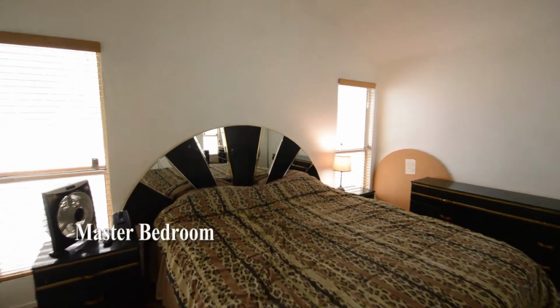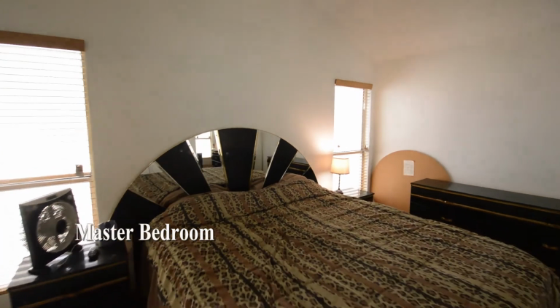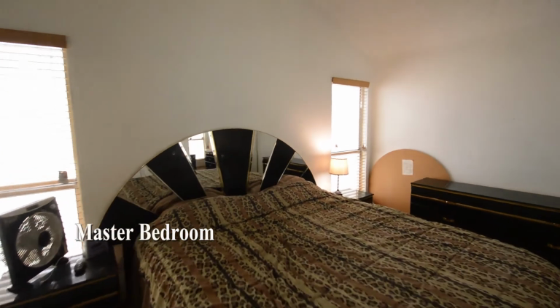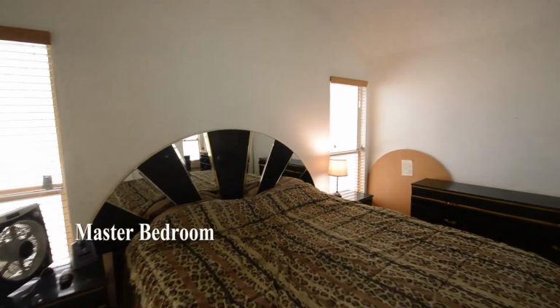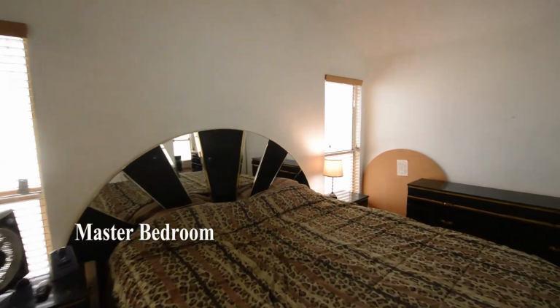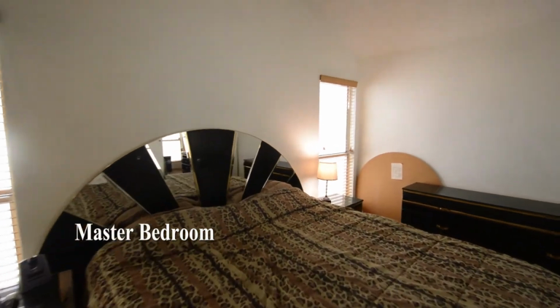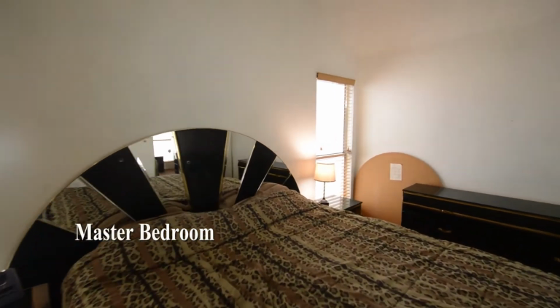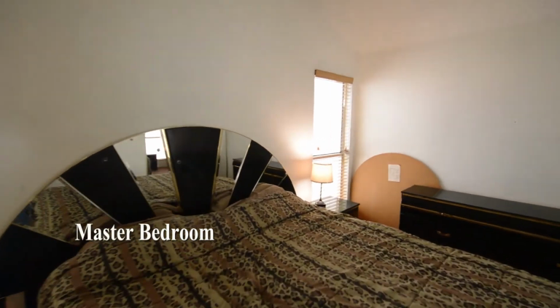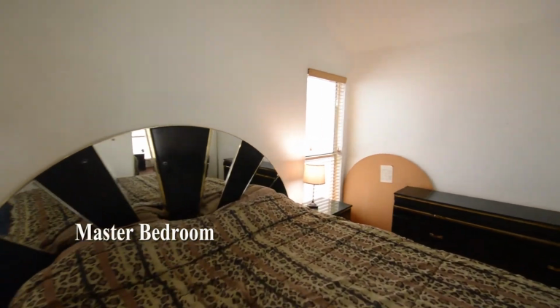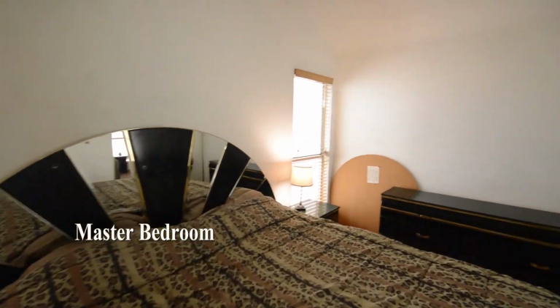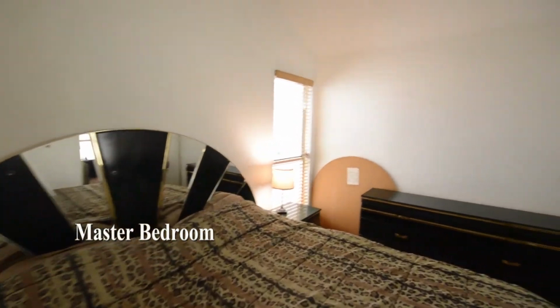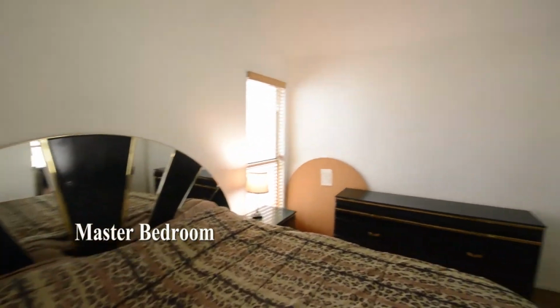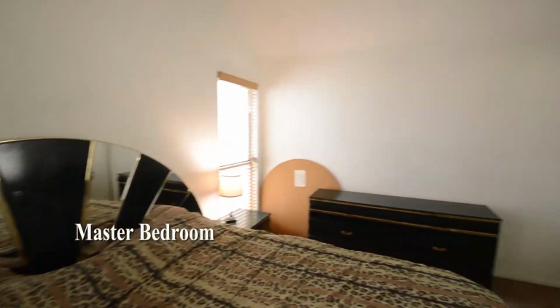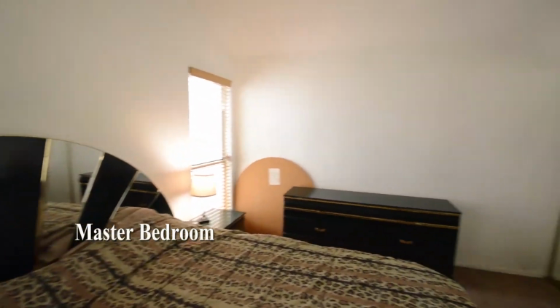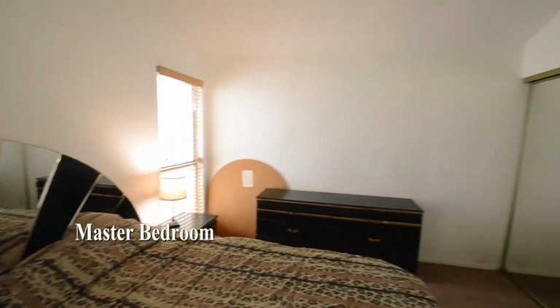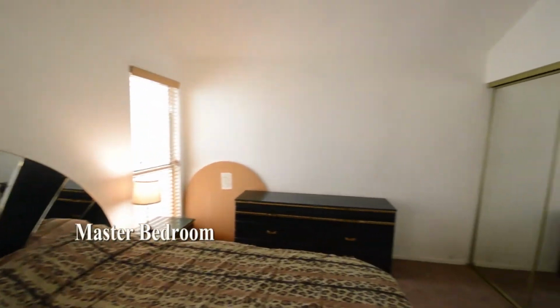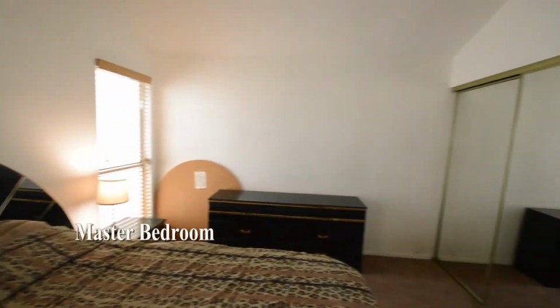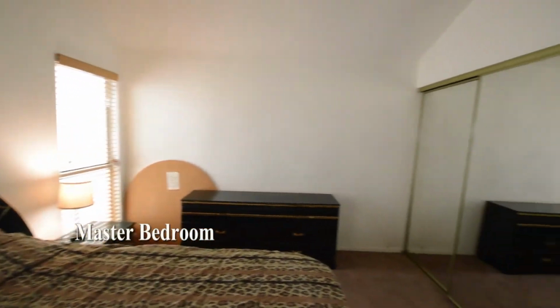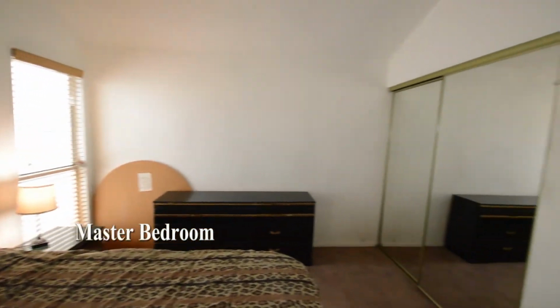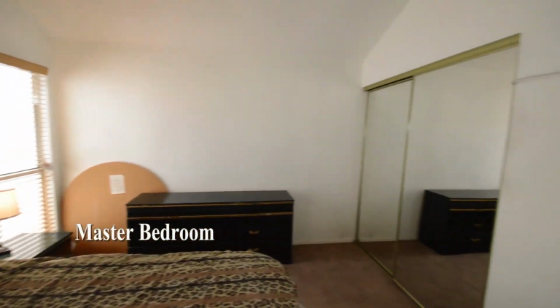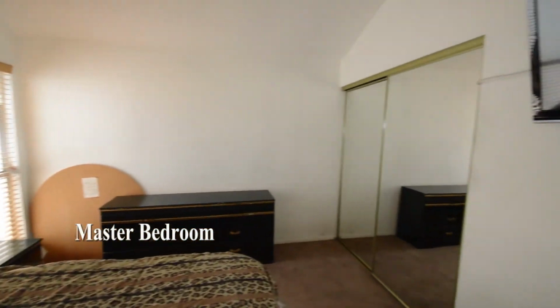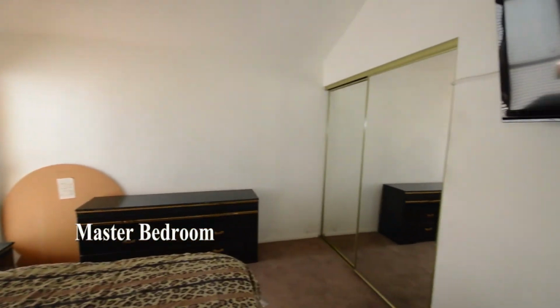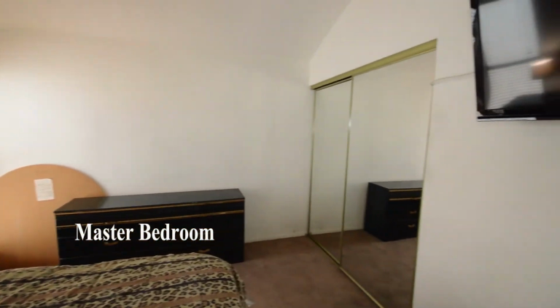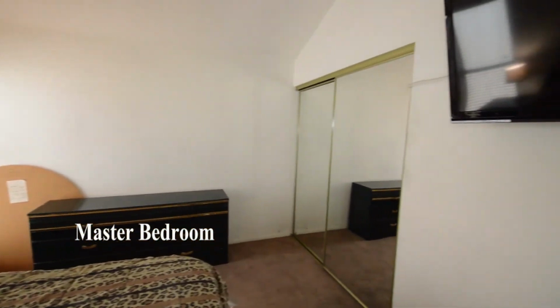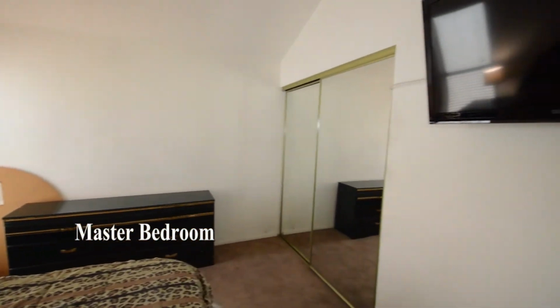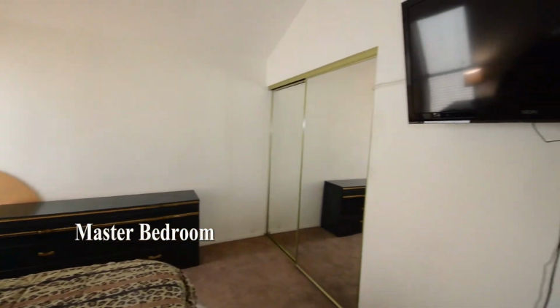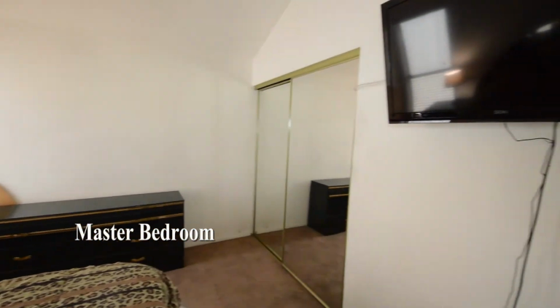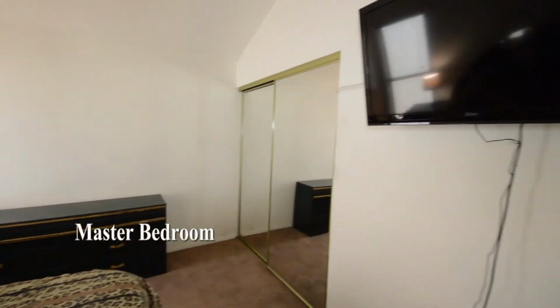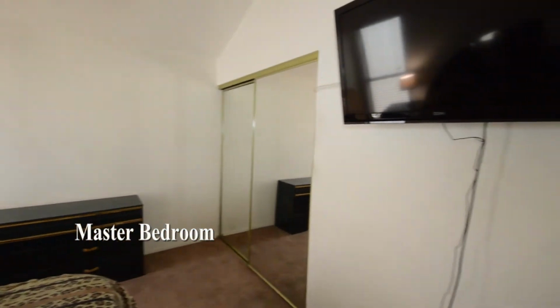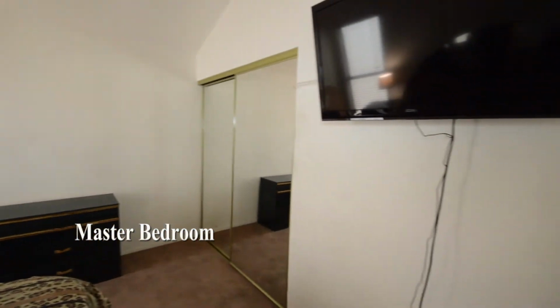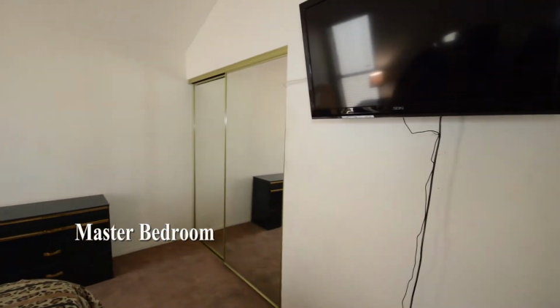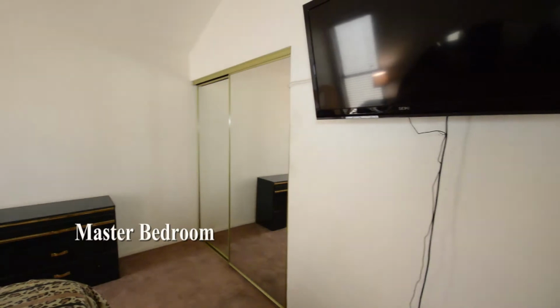The master bedroom has carpeting, a vaulted ceiling, mirrored closet doors, and window blinds.